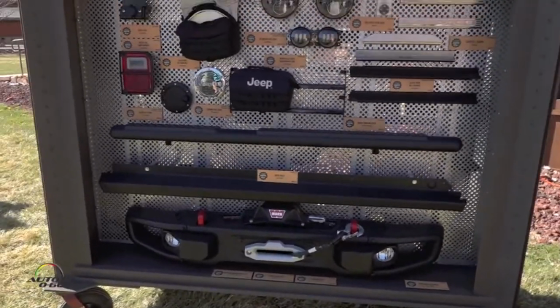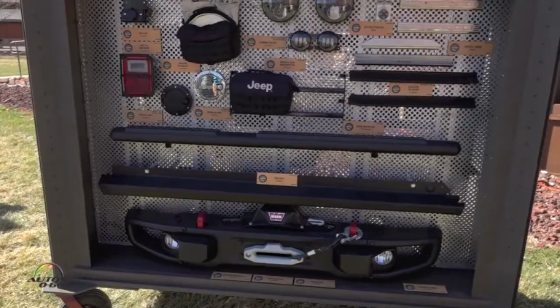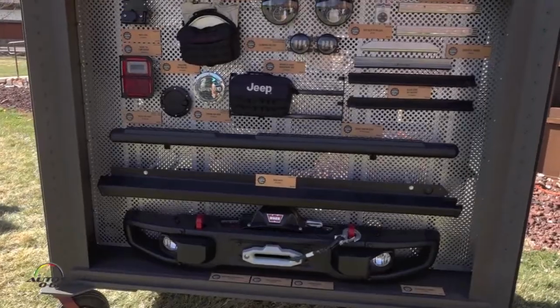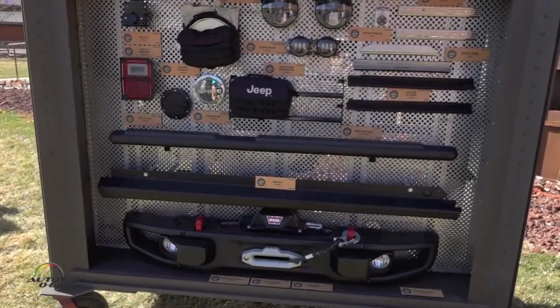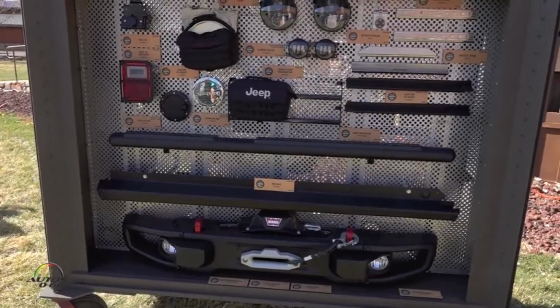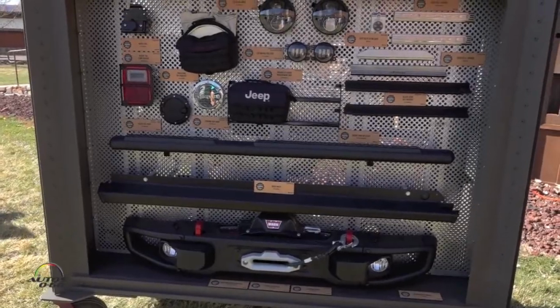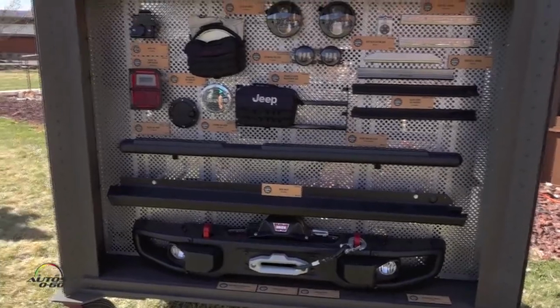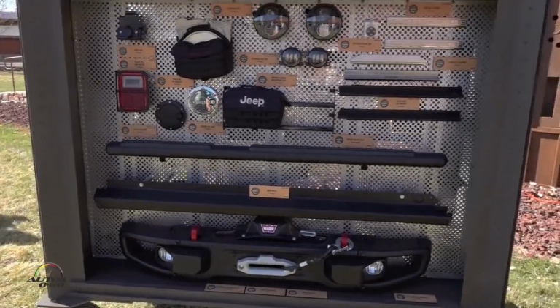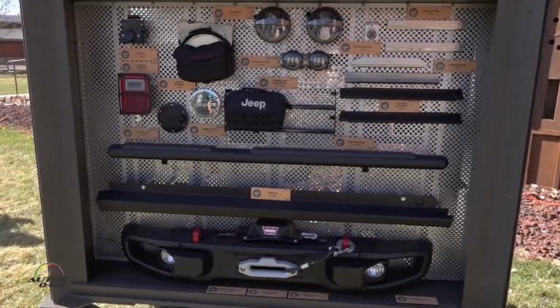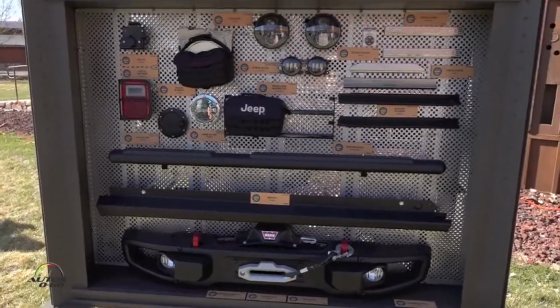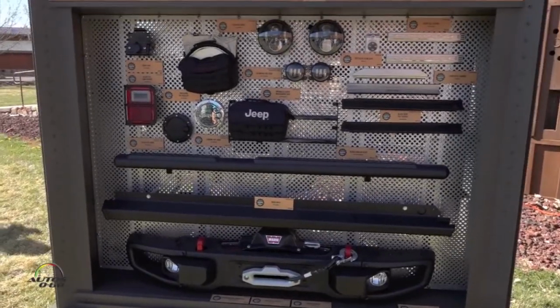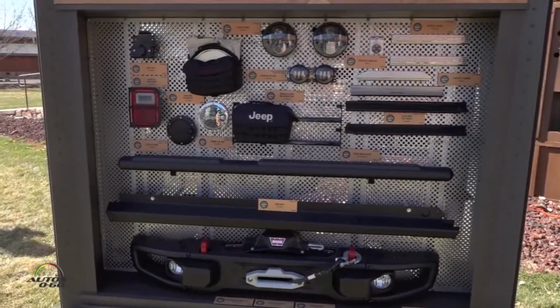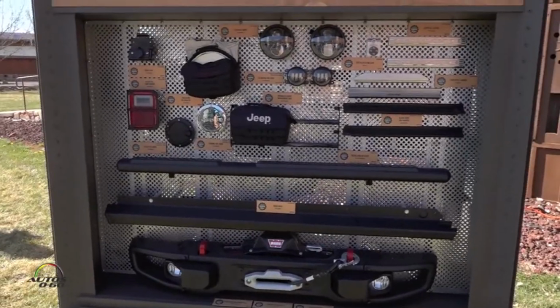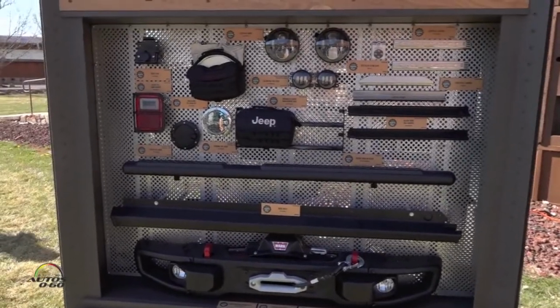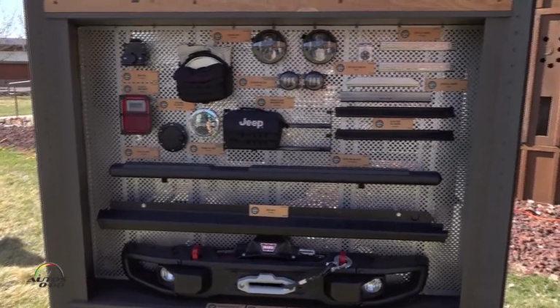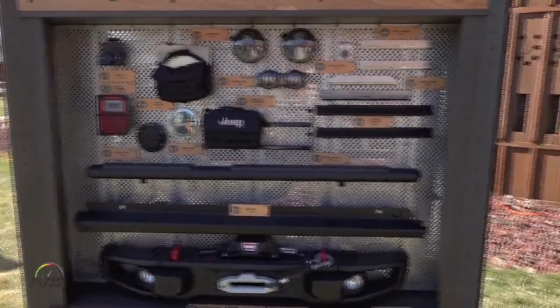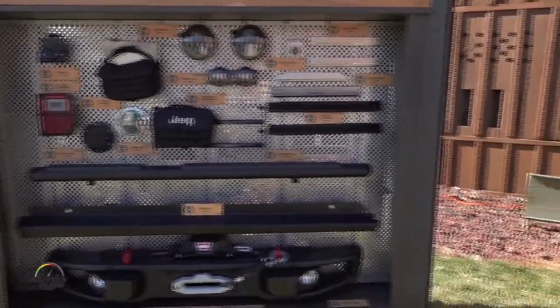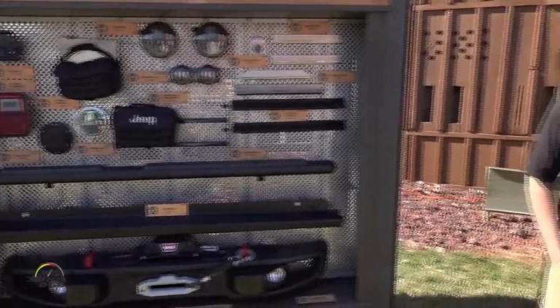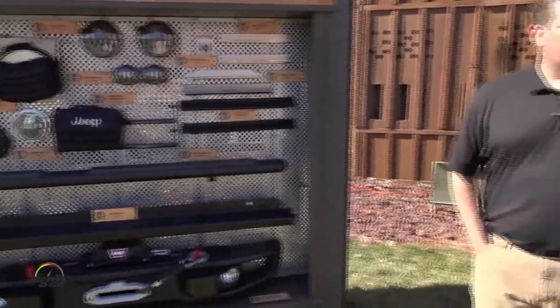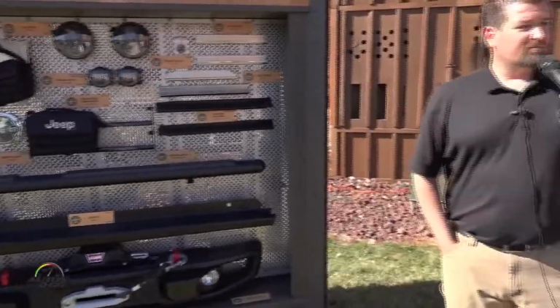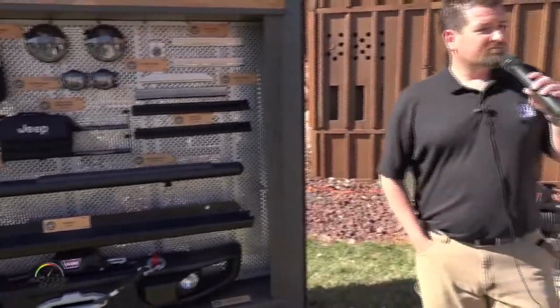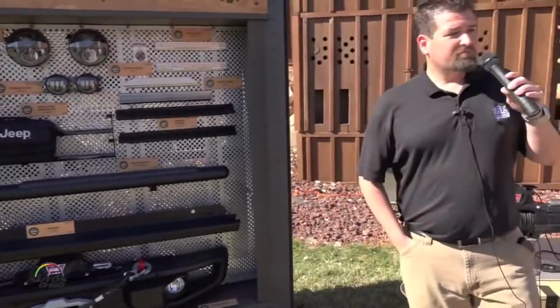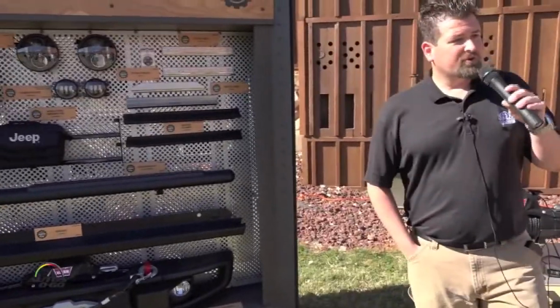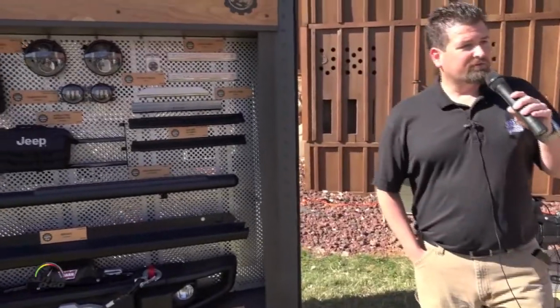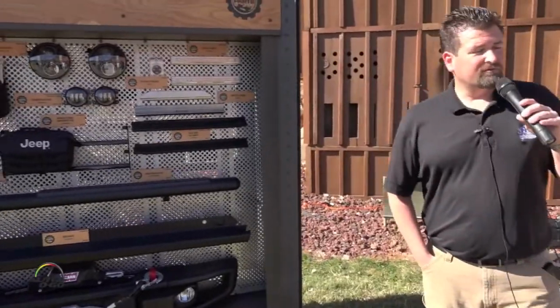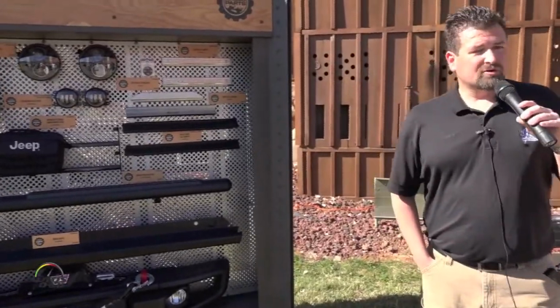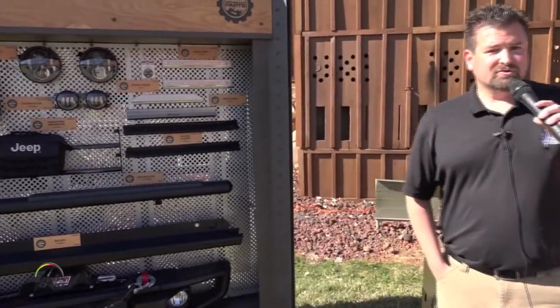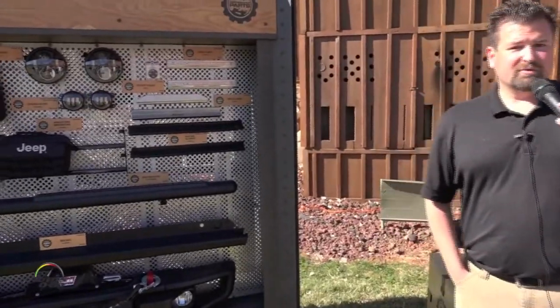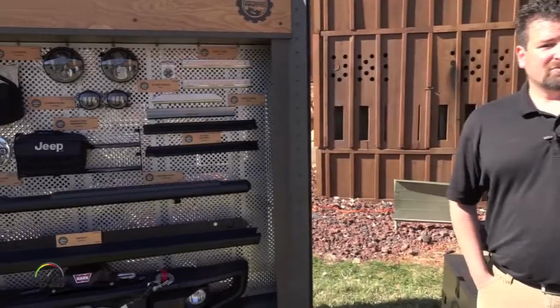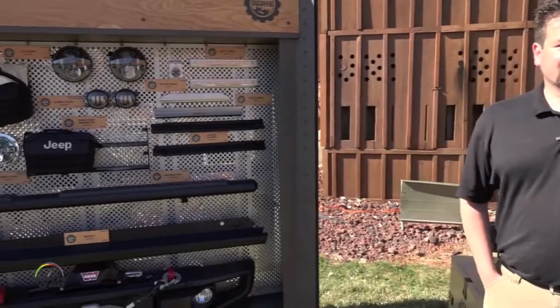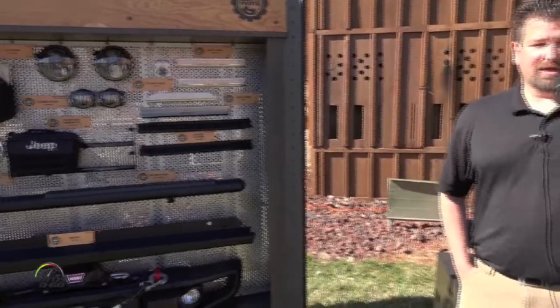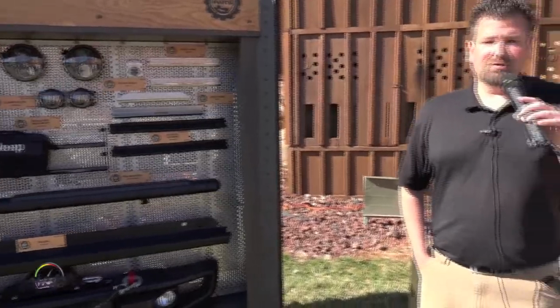So that's really about it for our Jeep Performance Parts. If you have any questions, let me know. Thank you.